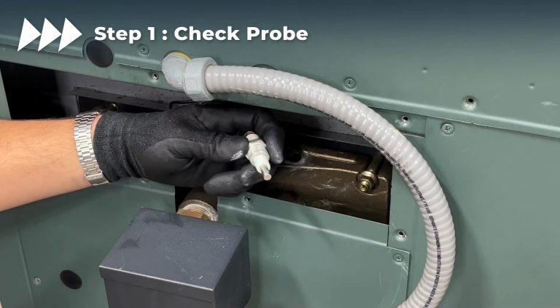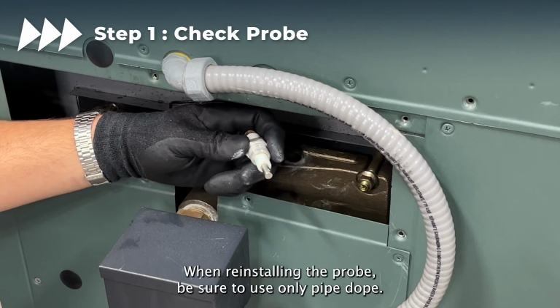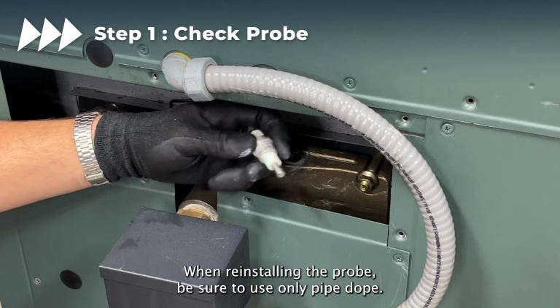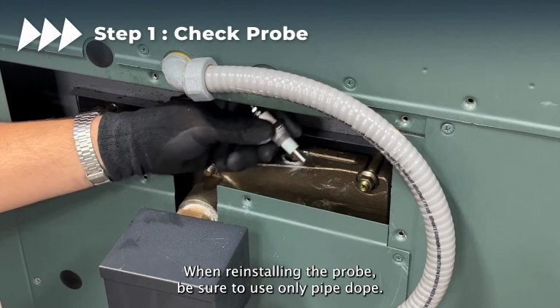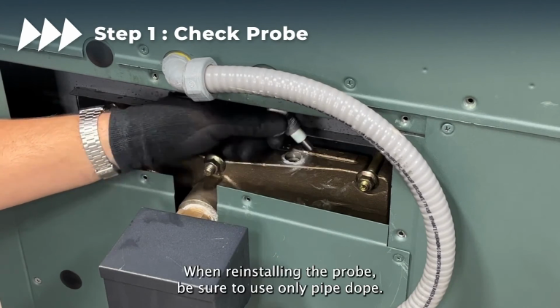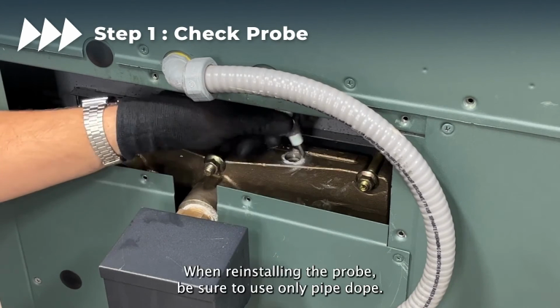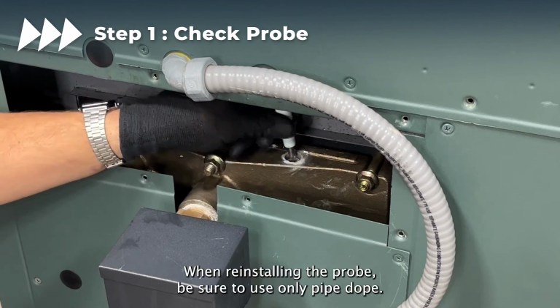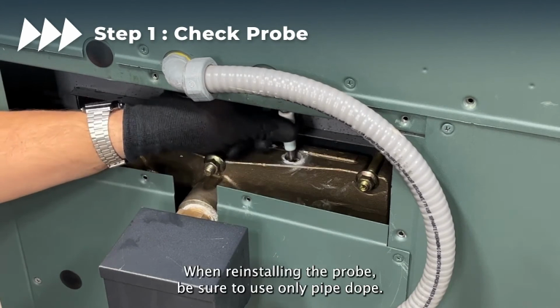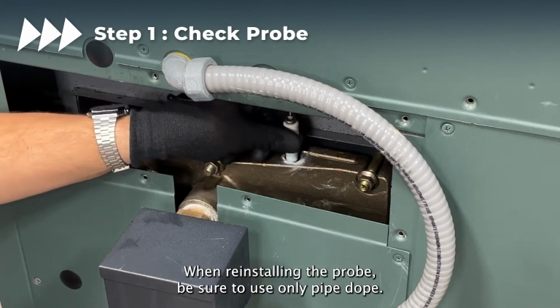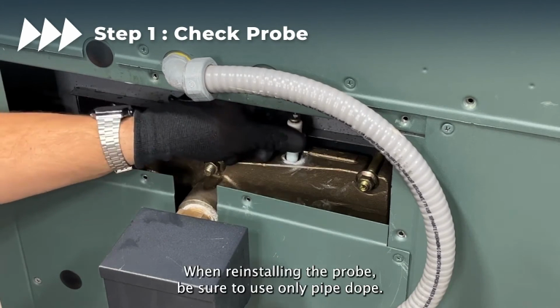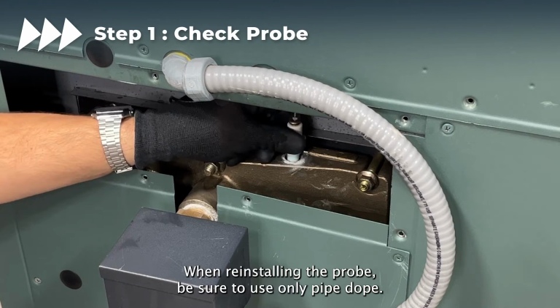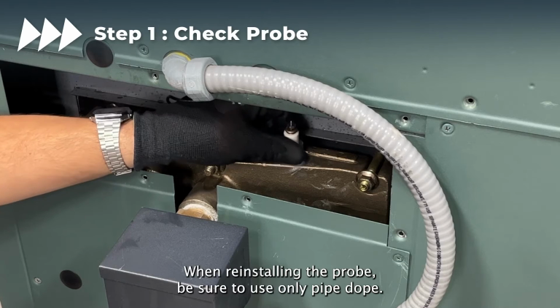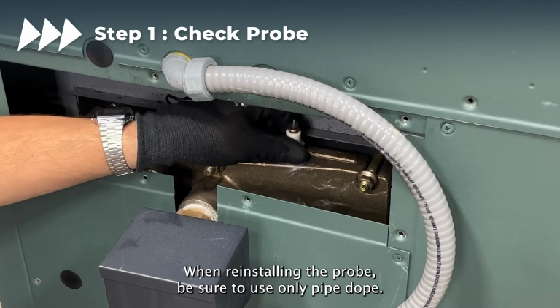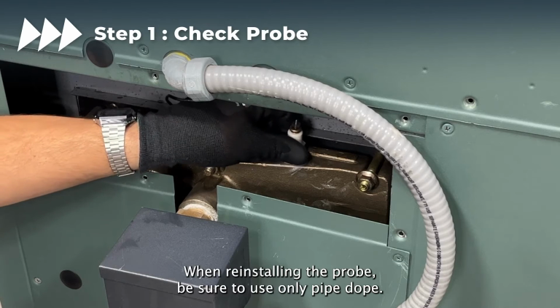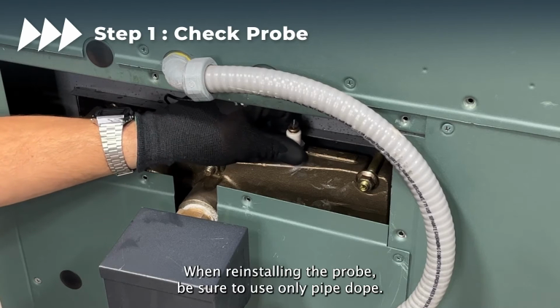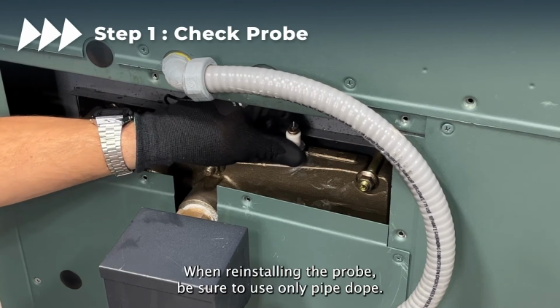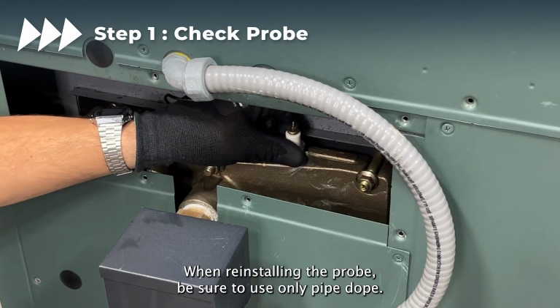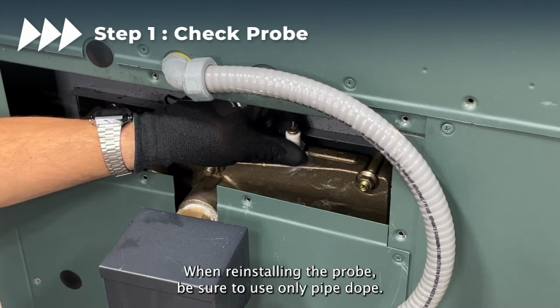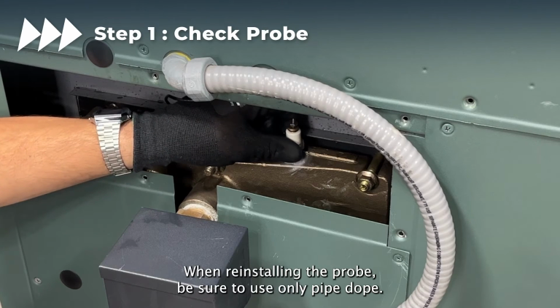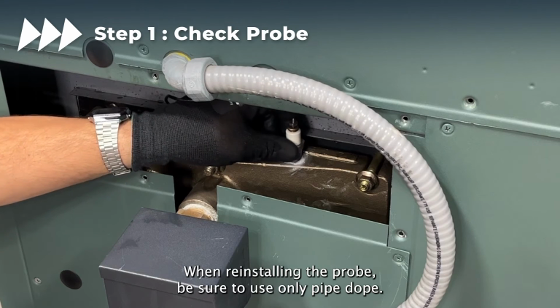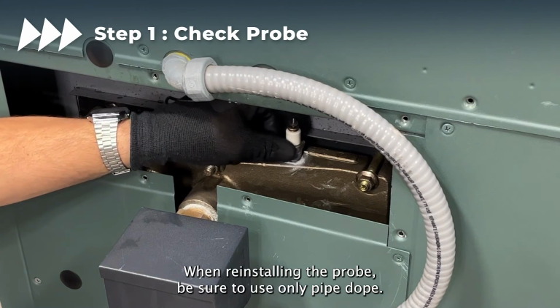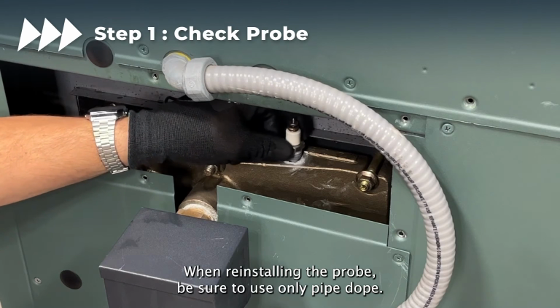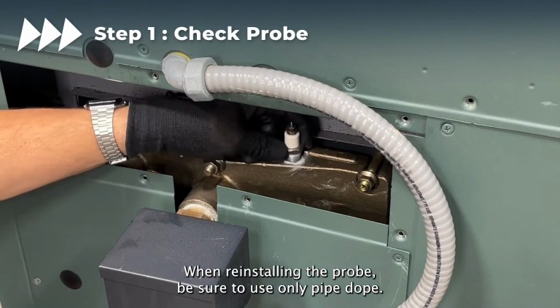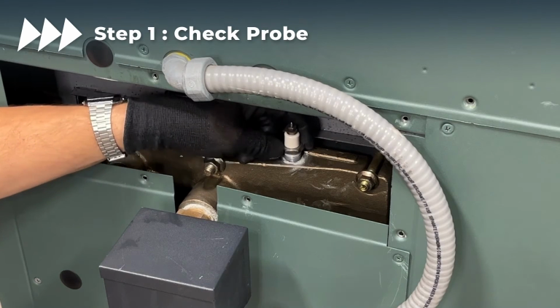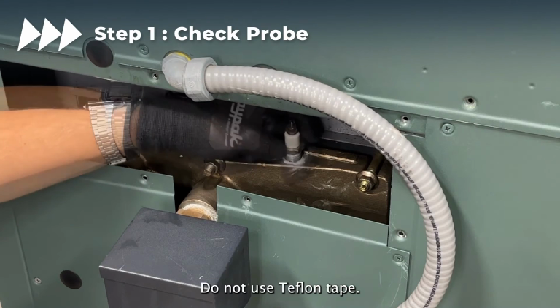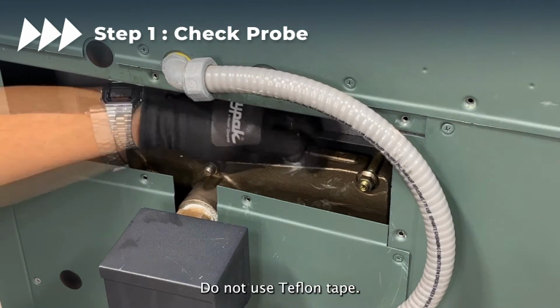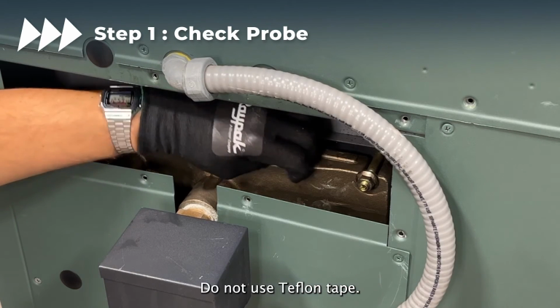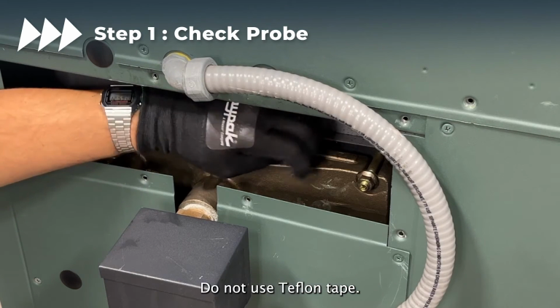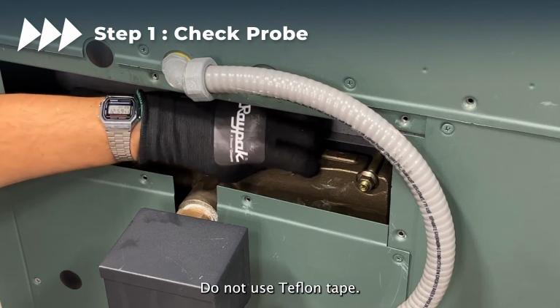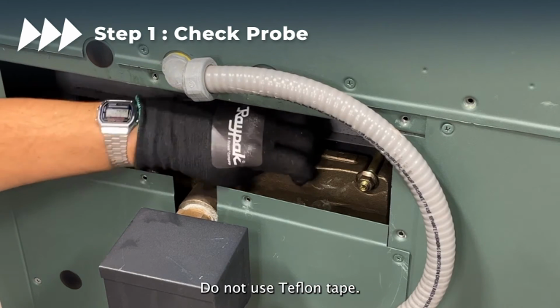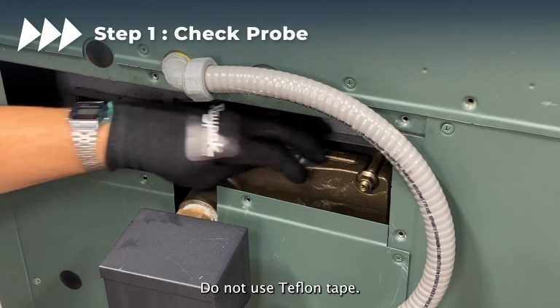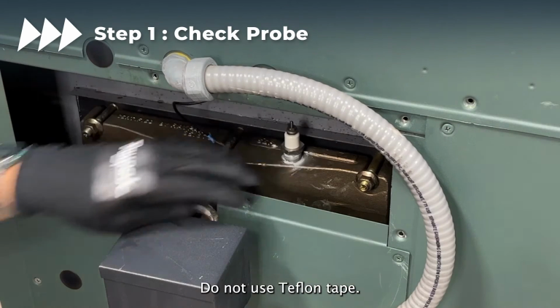When reinstalling the probe, be sure to use only pipe dope. Do not use Teflon tape.